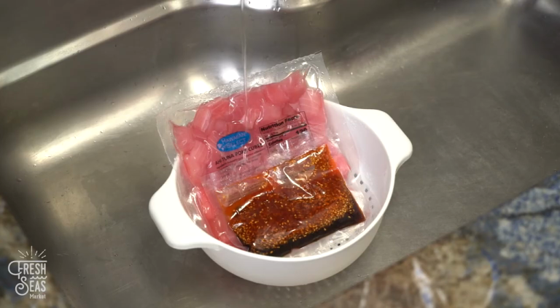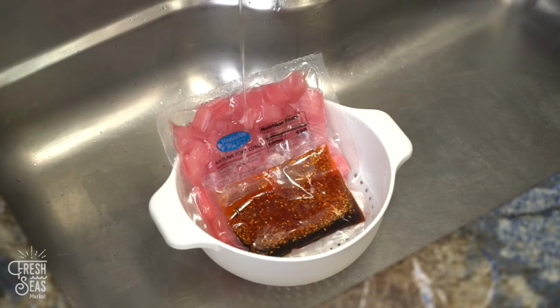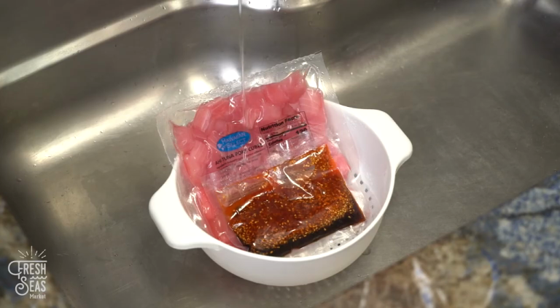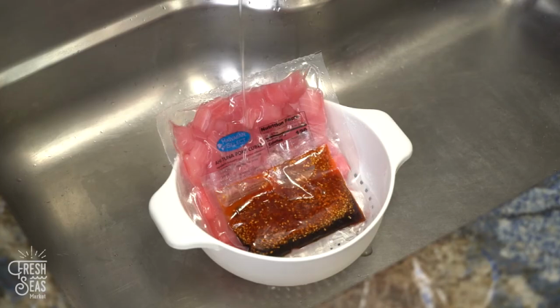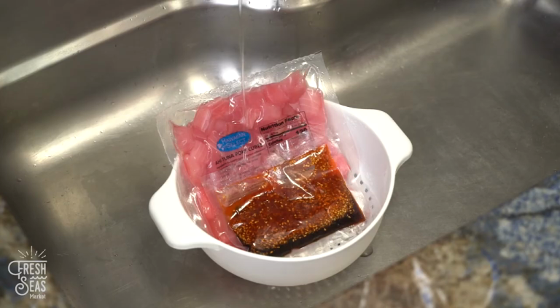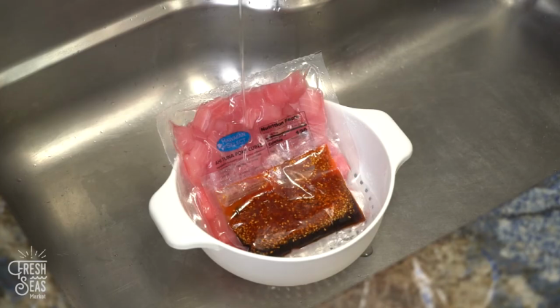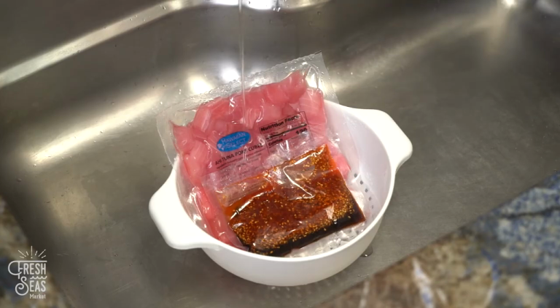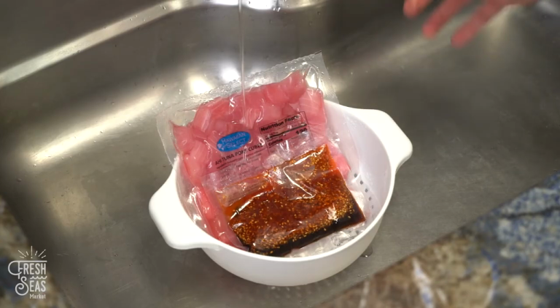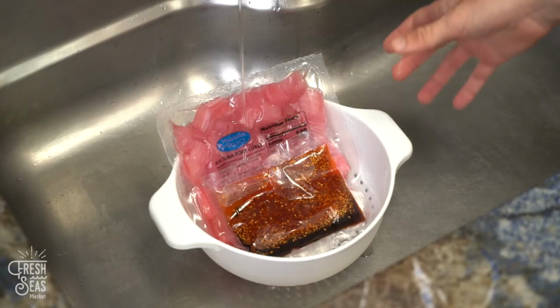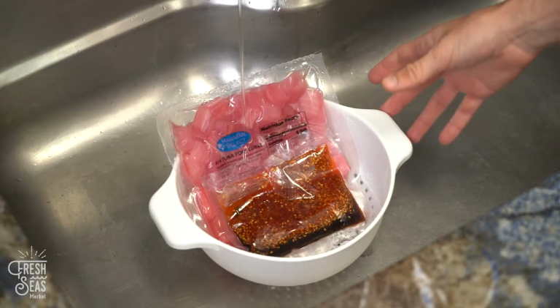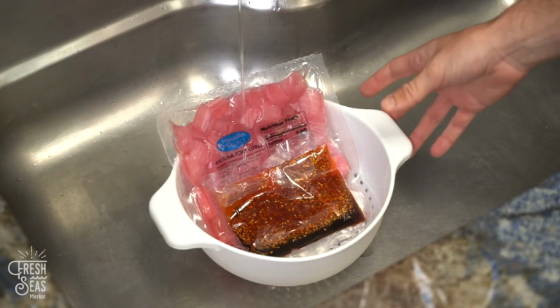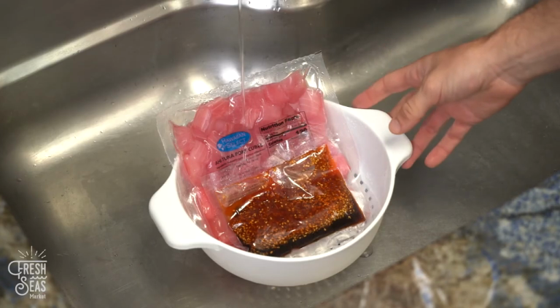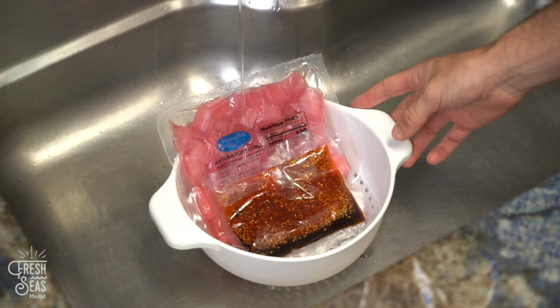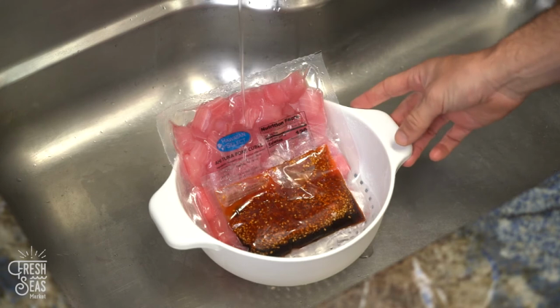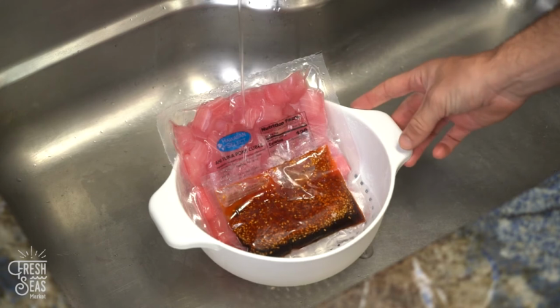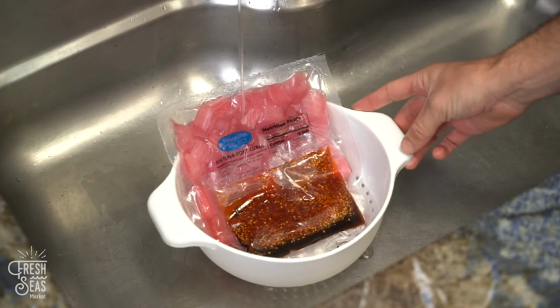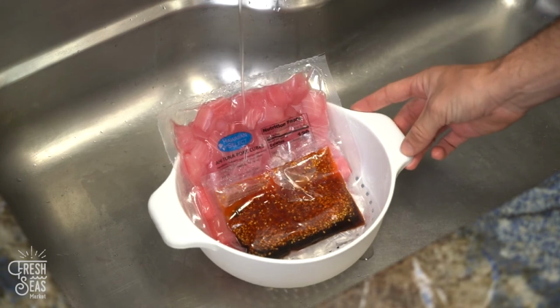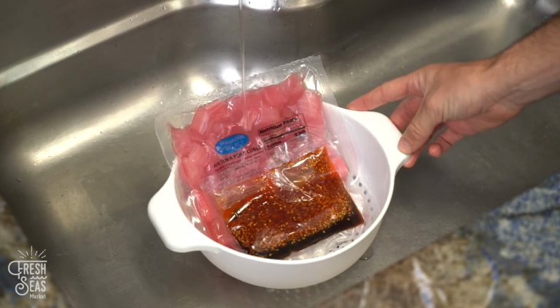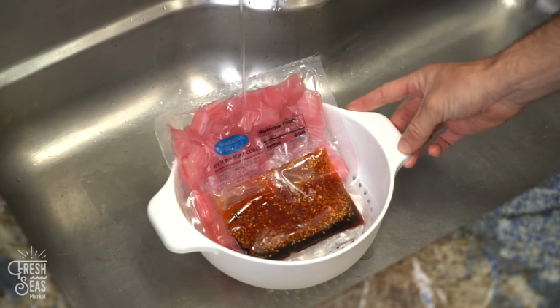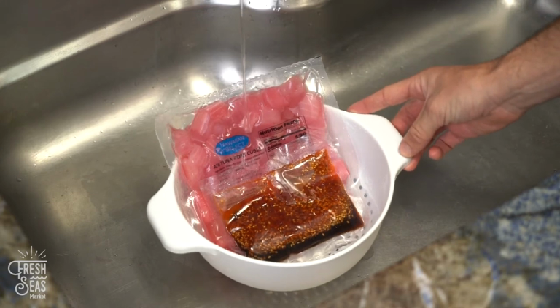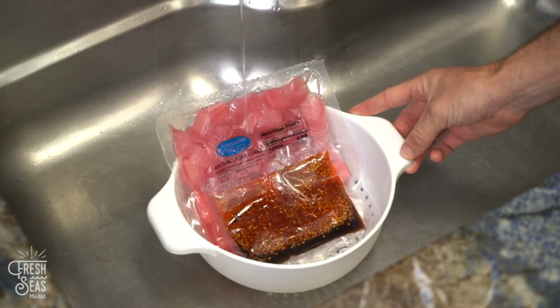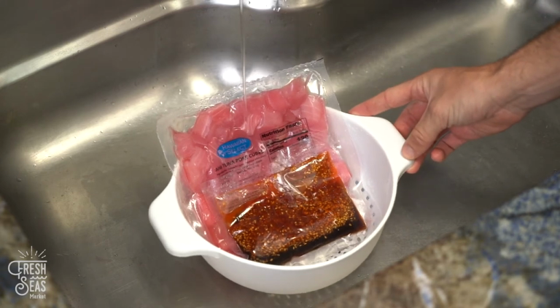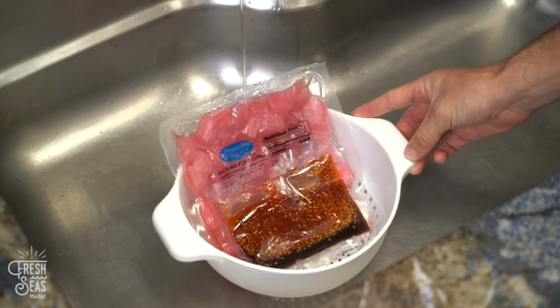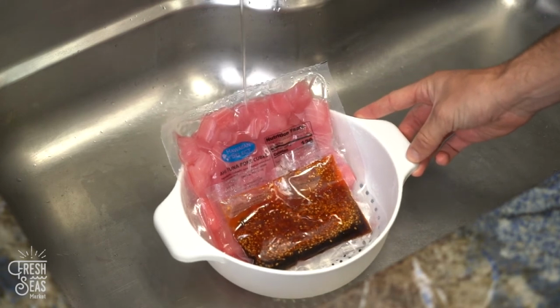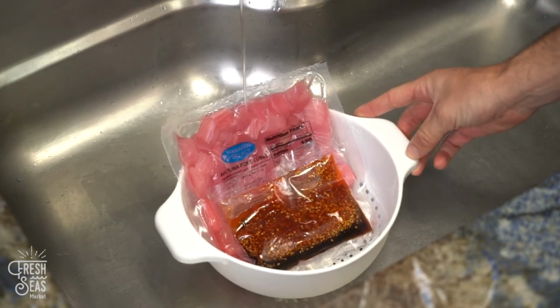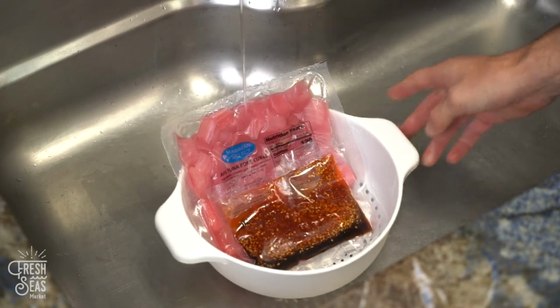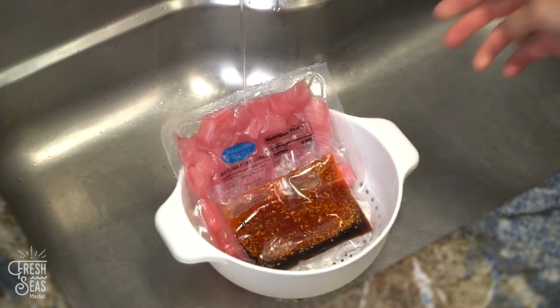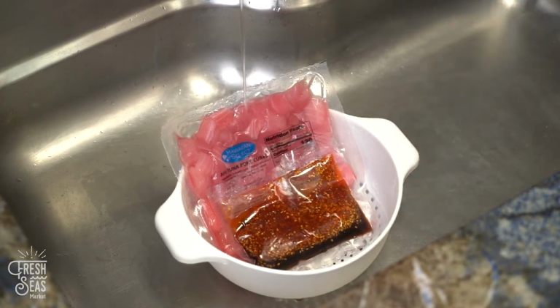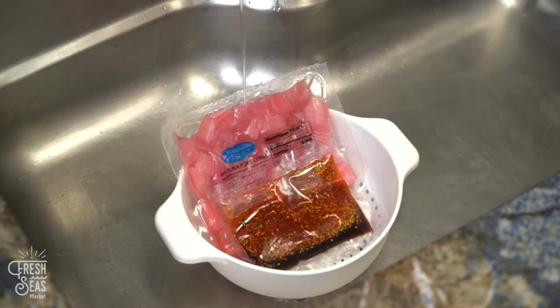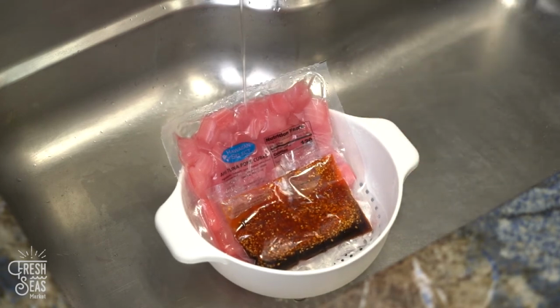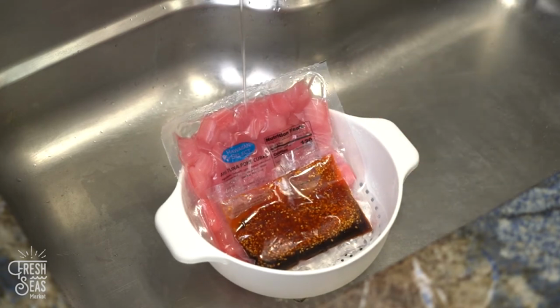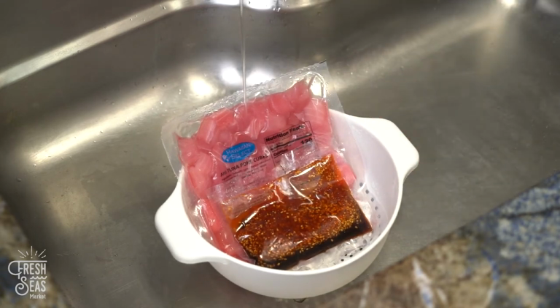If you are under a tight timeframe, here is how to thaw poke cubes in 30 minutes or less.